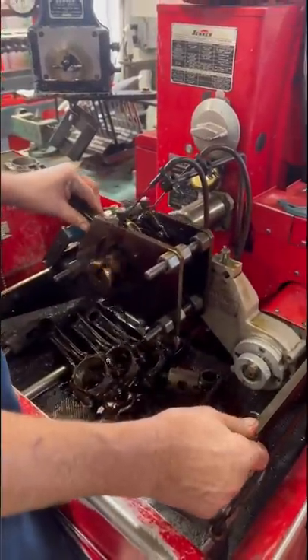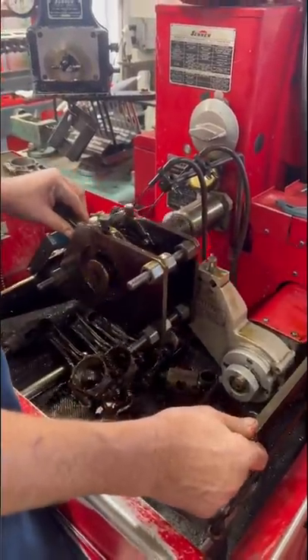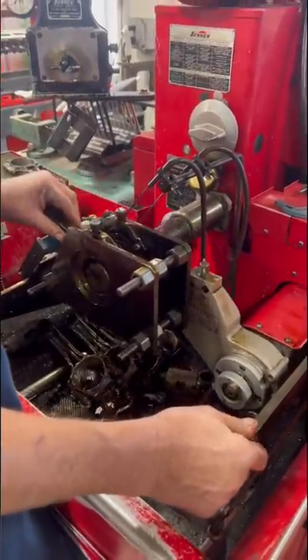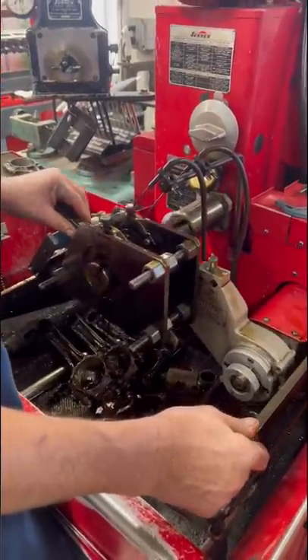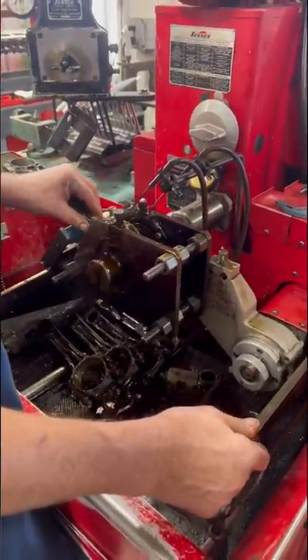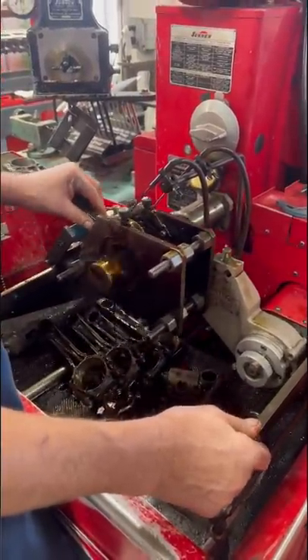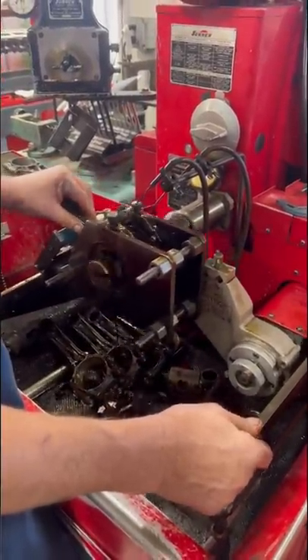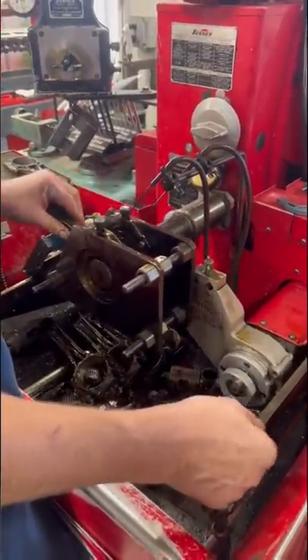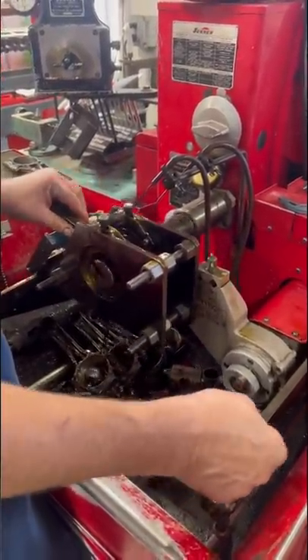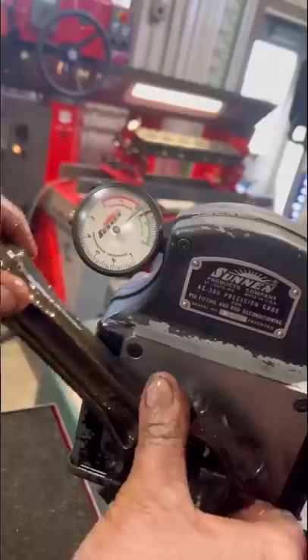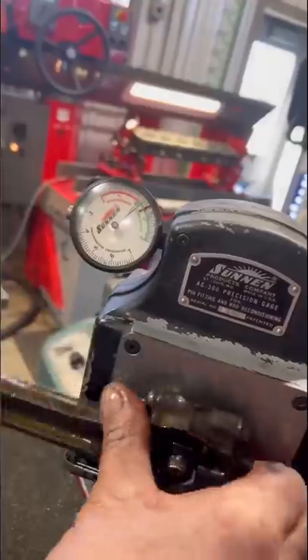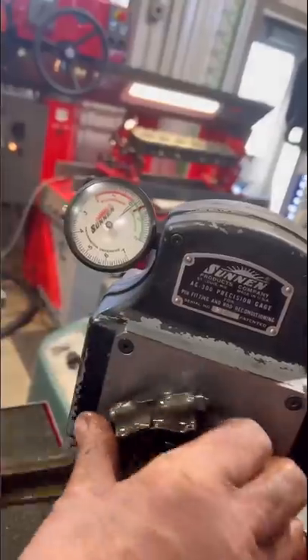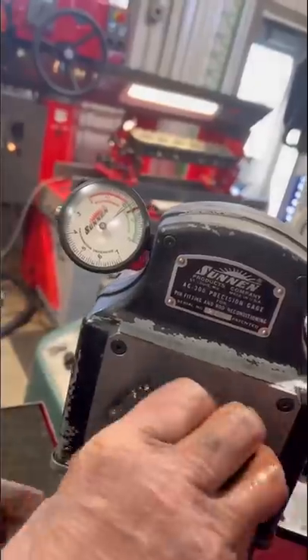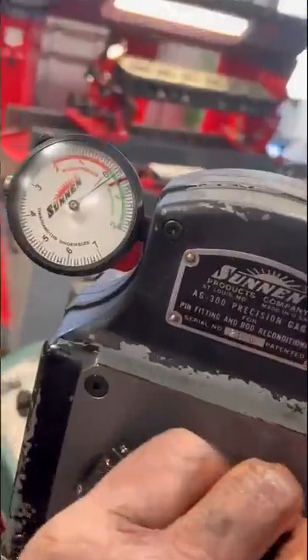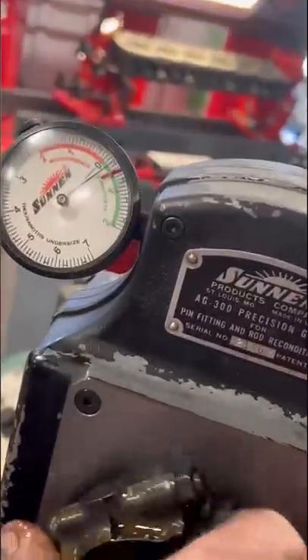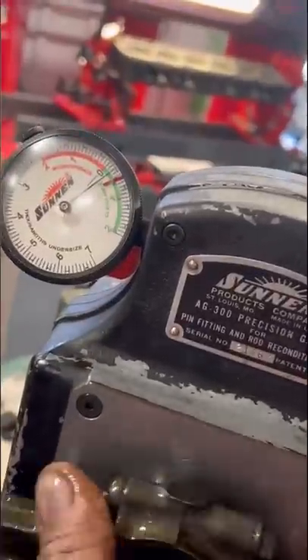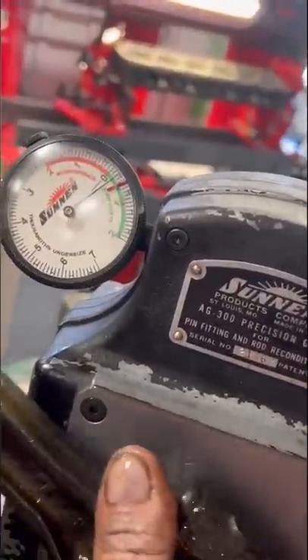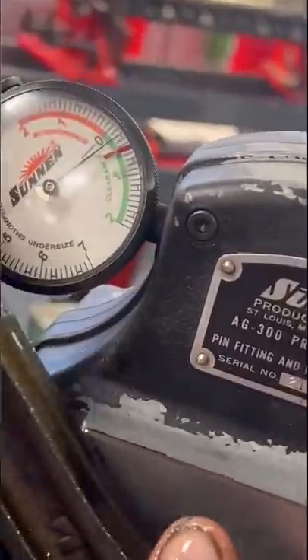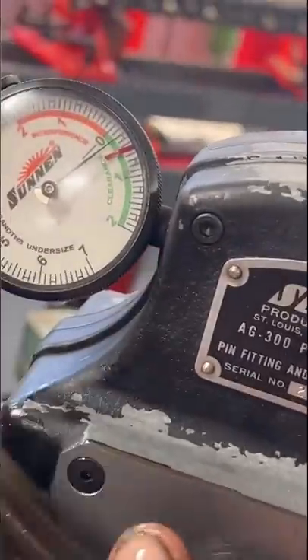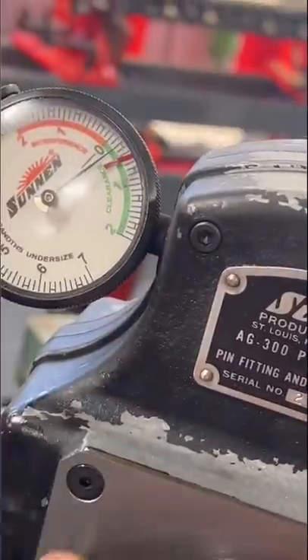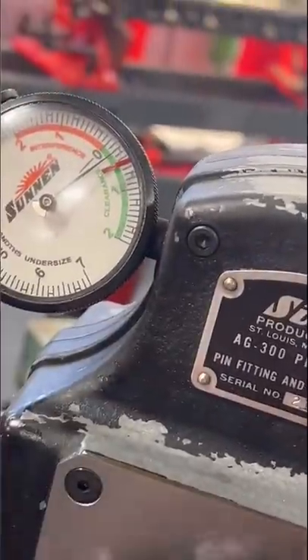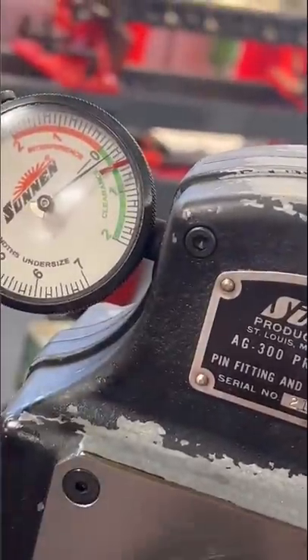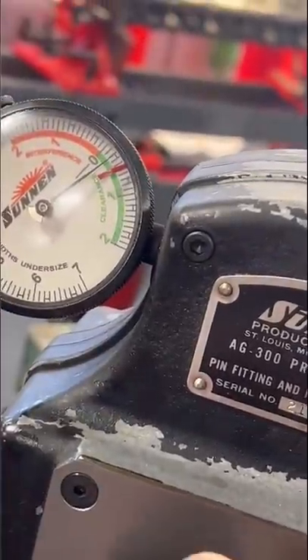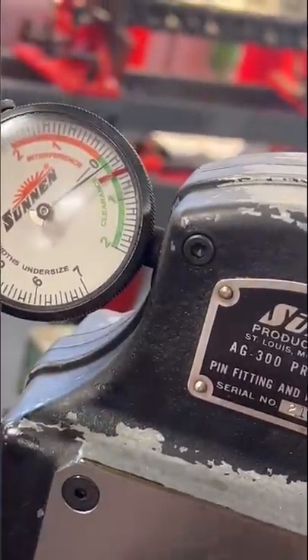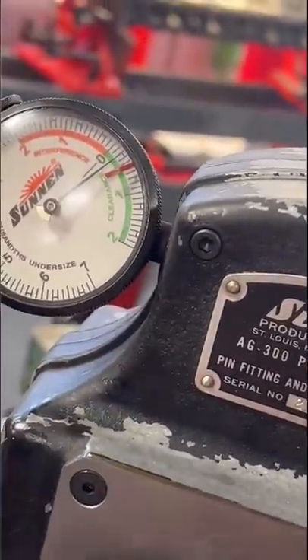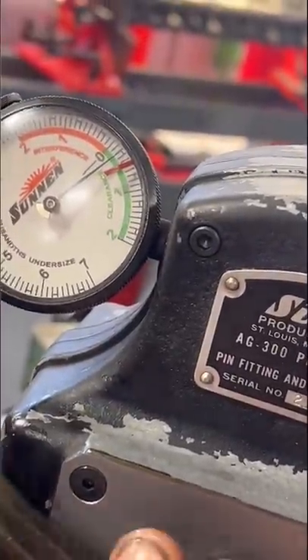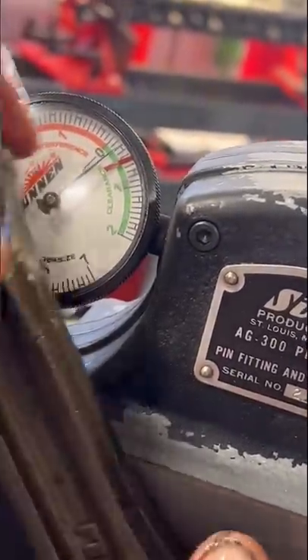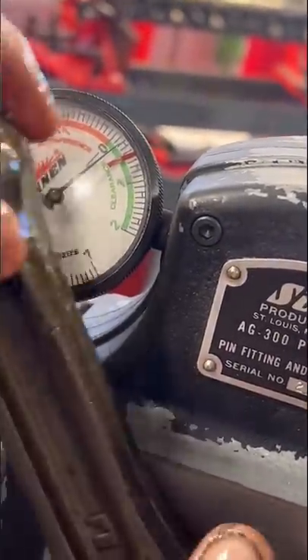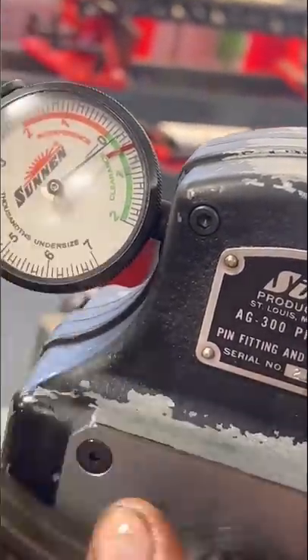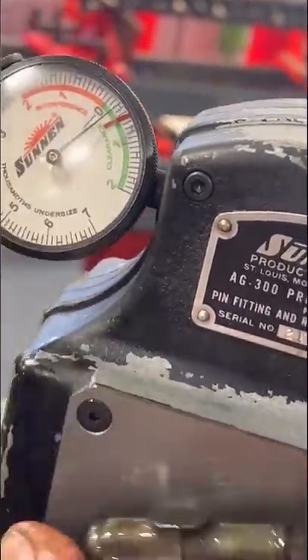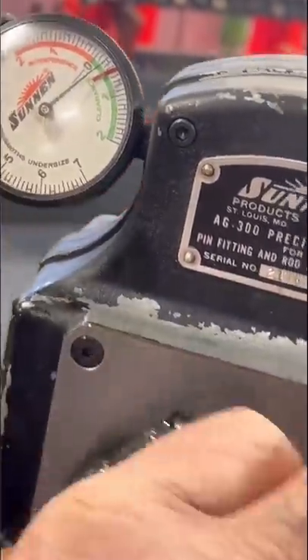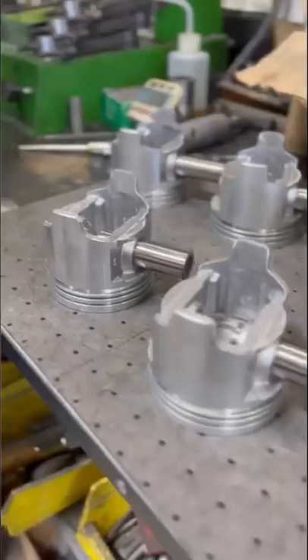Most connecting rods give a tolerance range of around five ten-thousandths of an inch, and we like to size them right in the middle of that range.